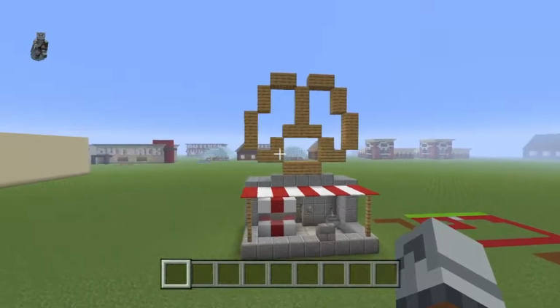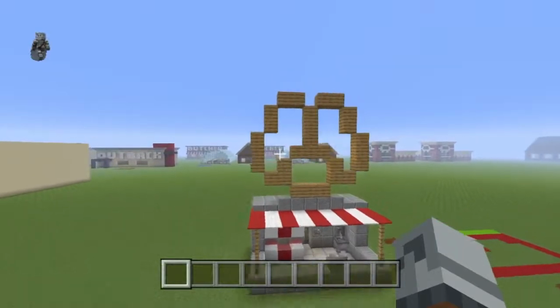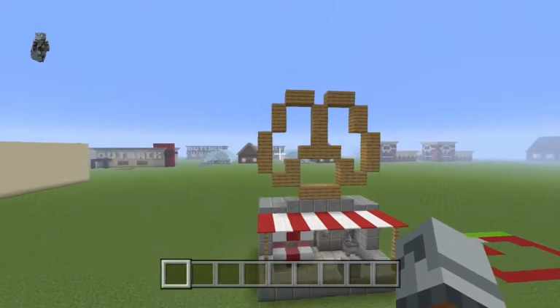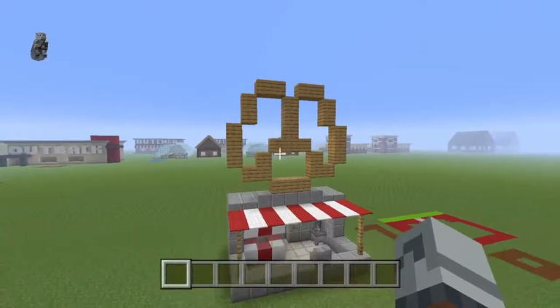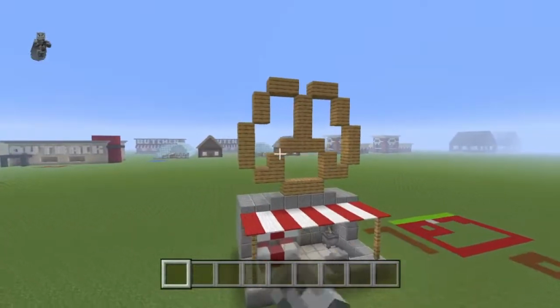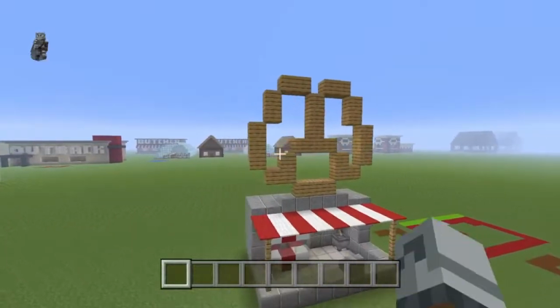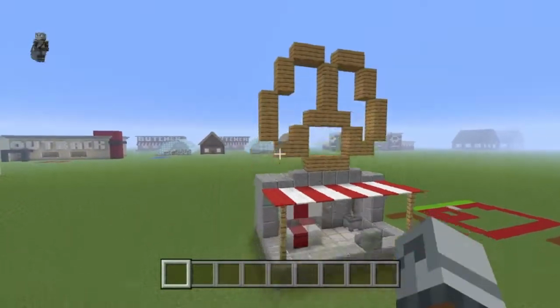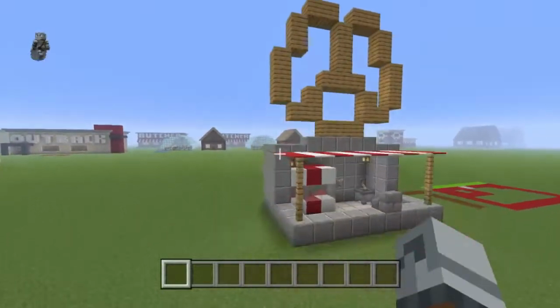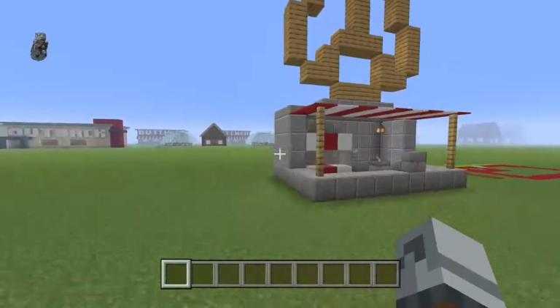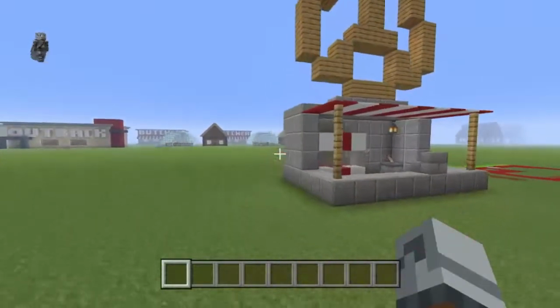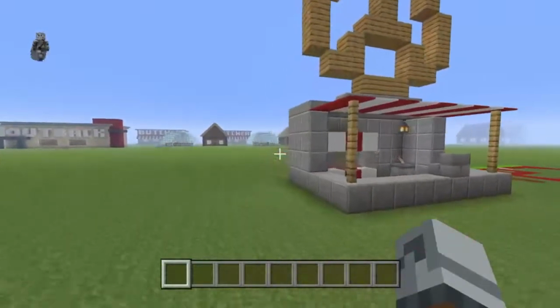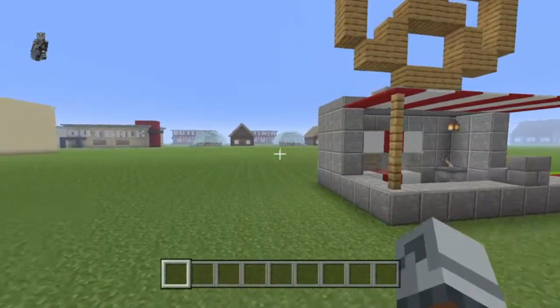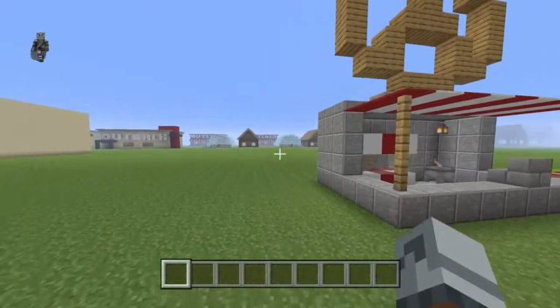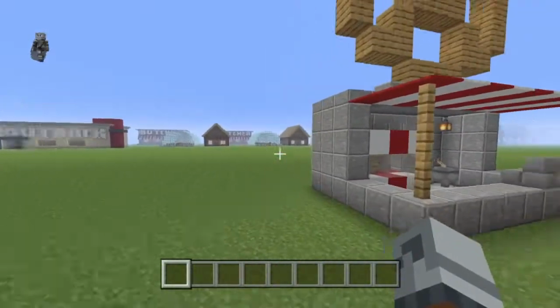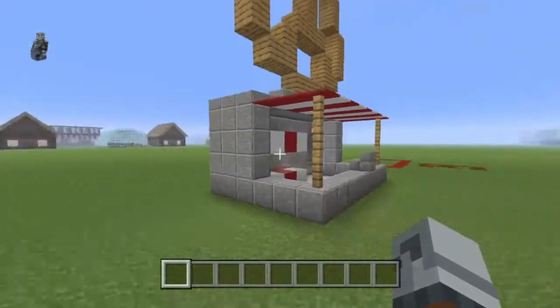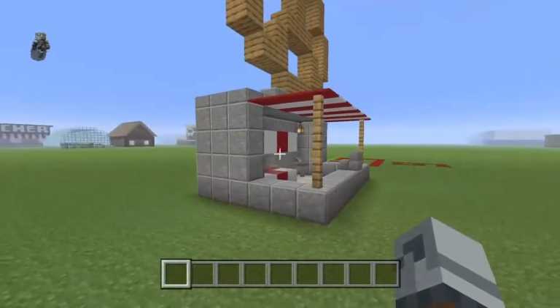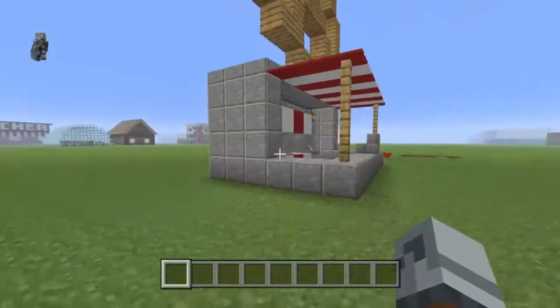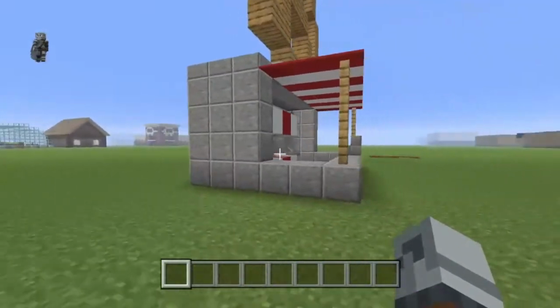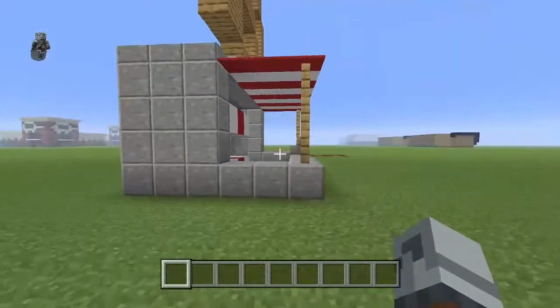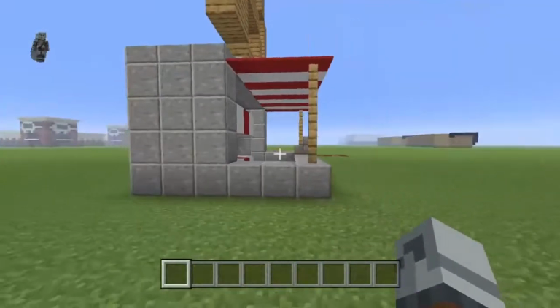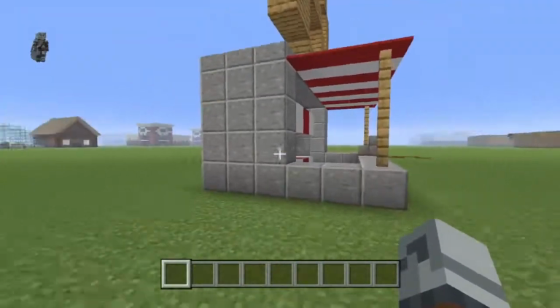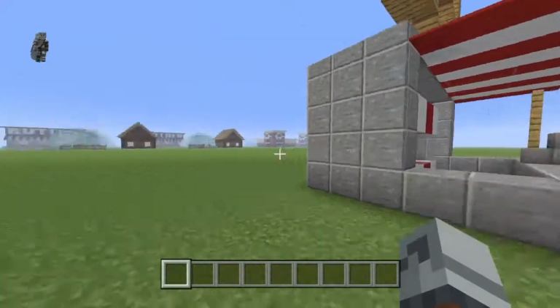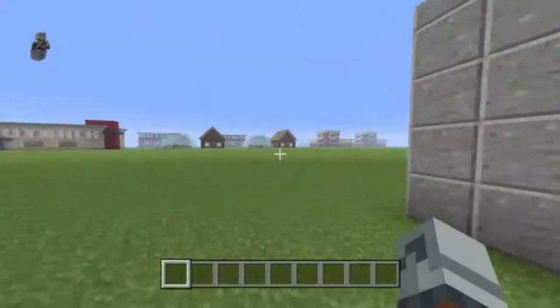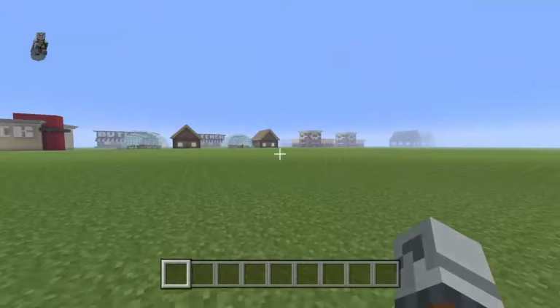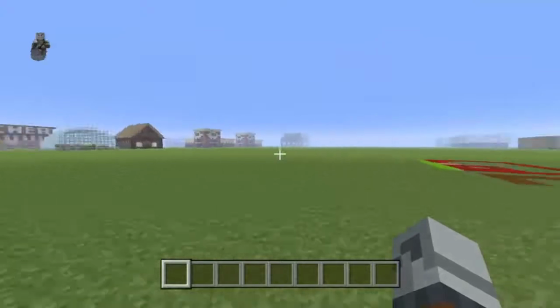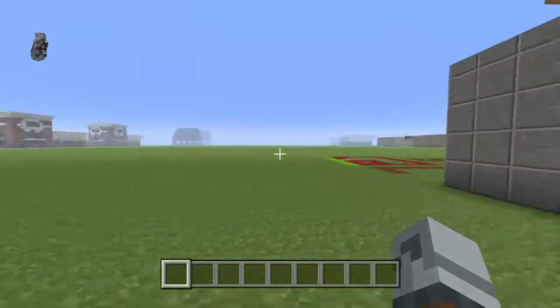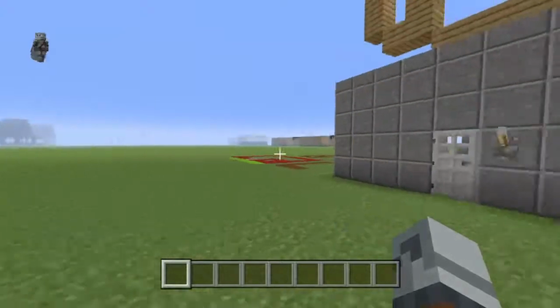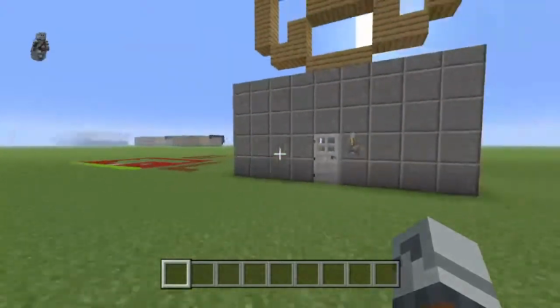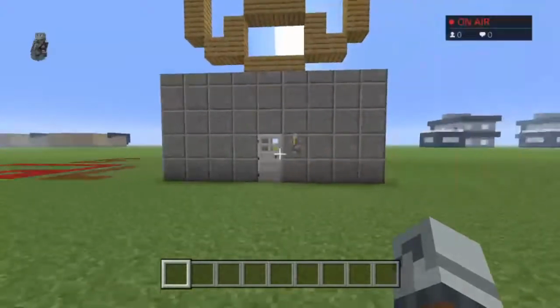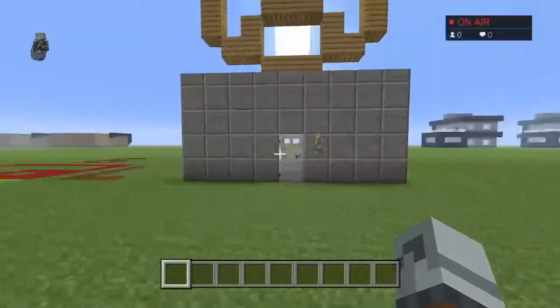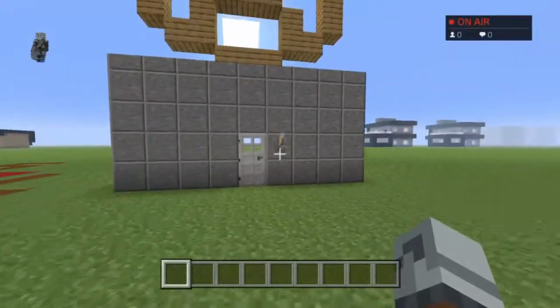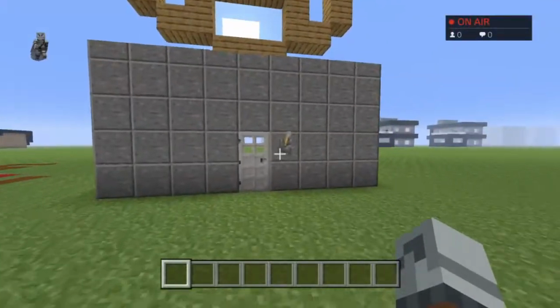So yeah, this is kind of my pretzel stand. It's not the best thing in the world, but it's also not the worst thing in the world.